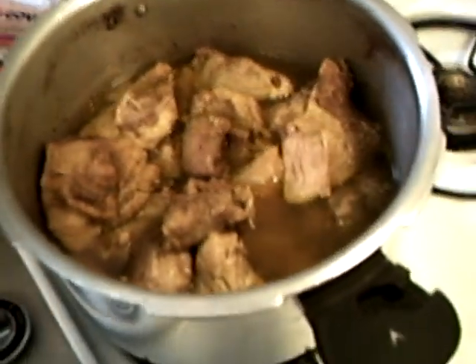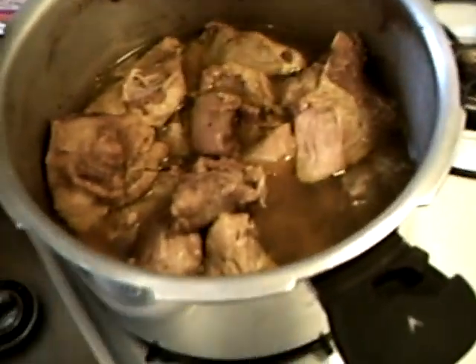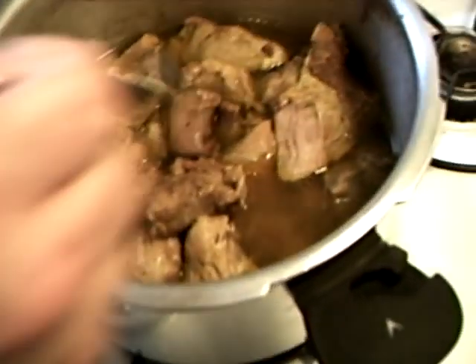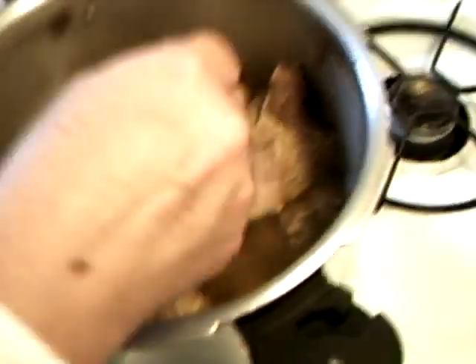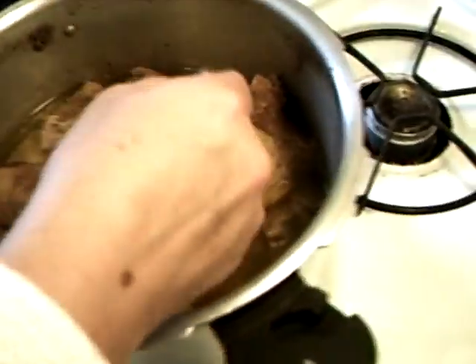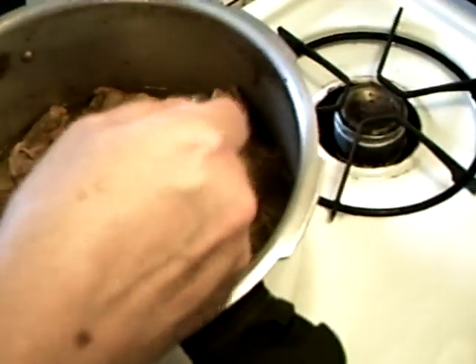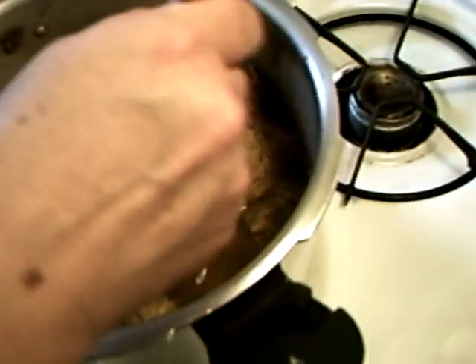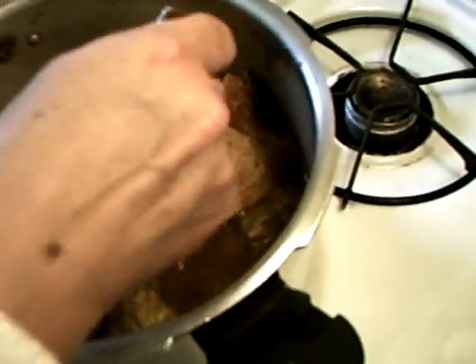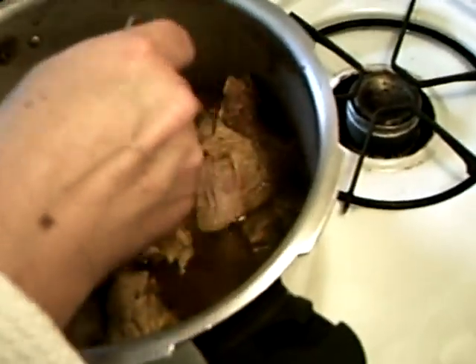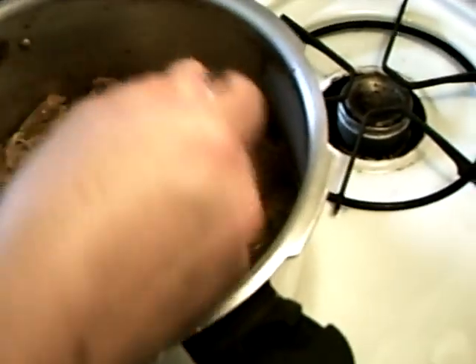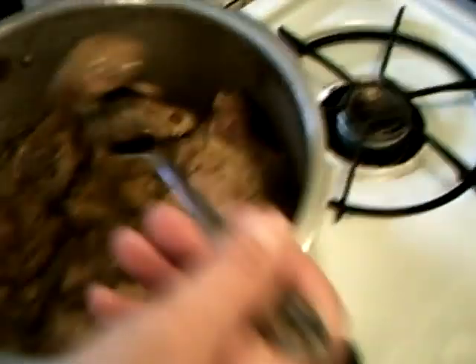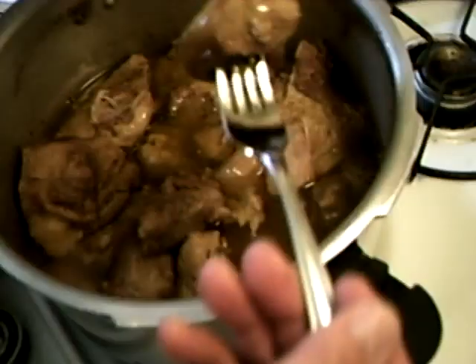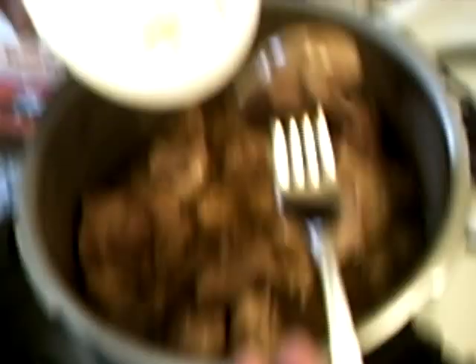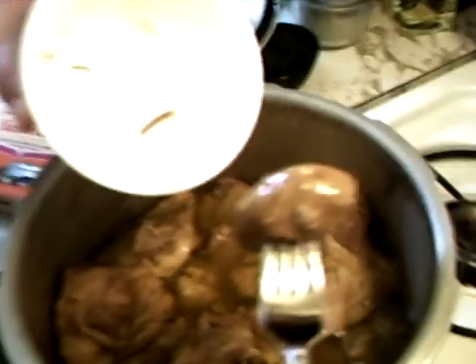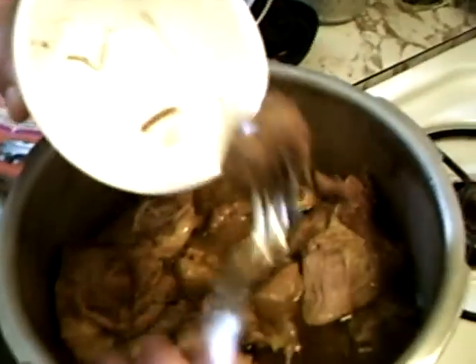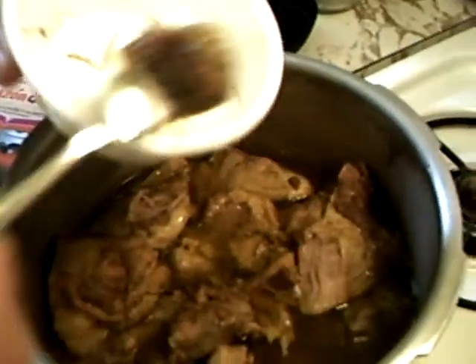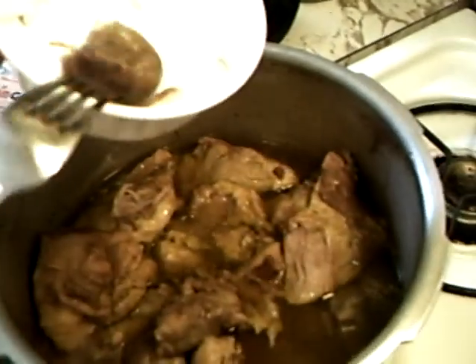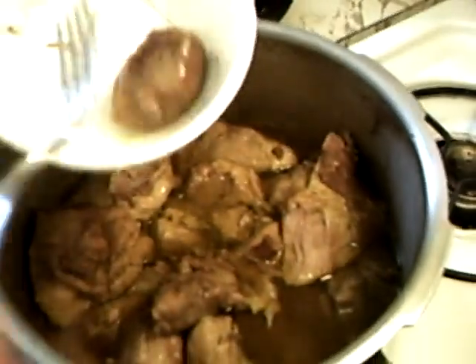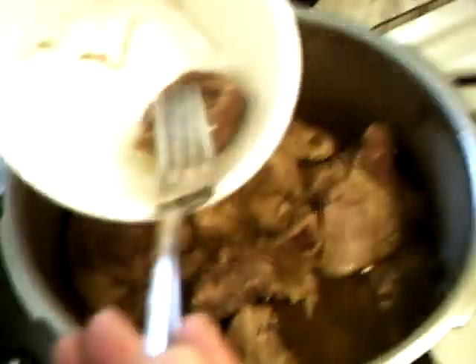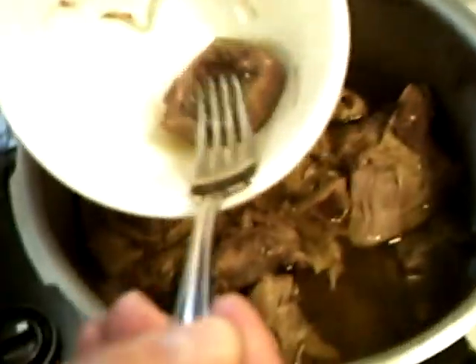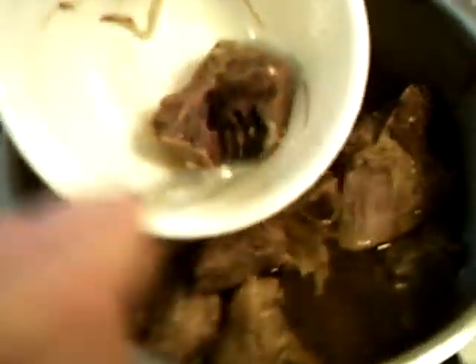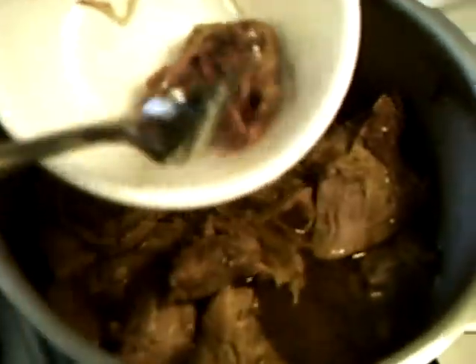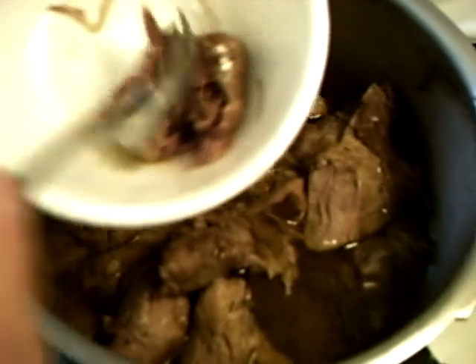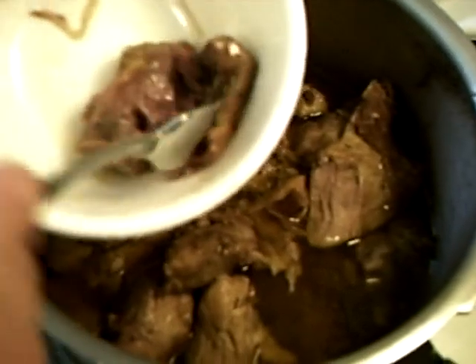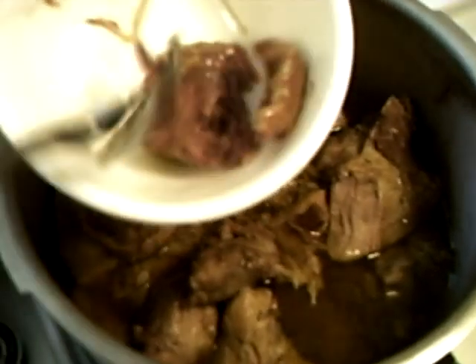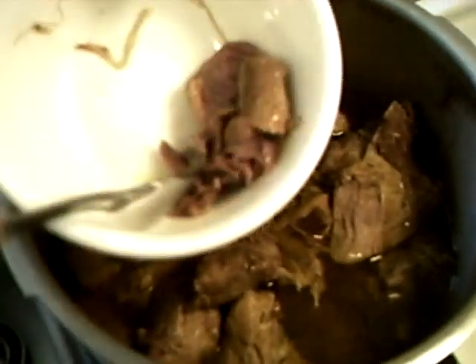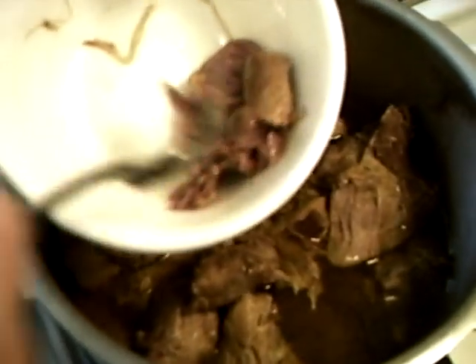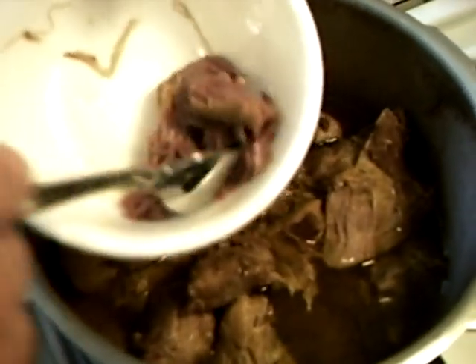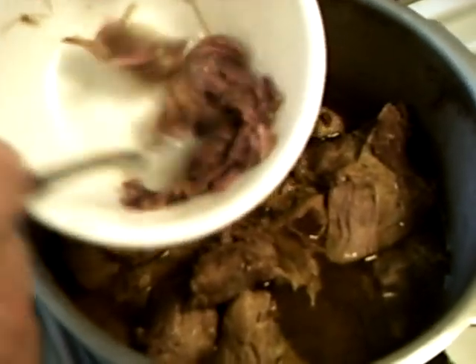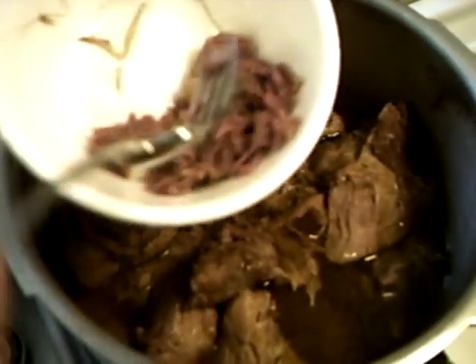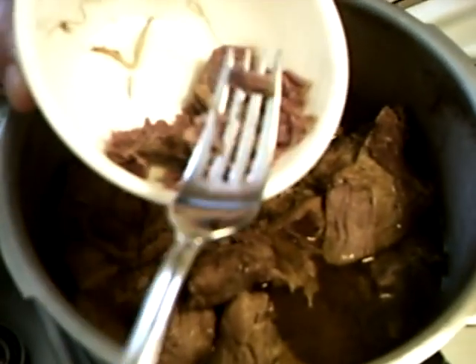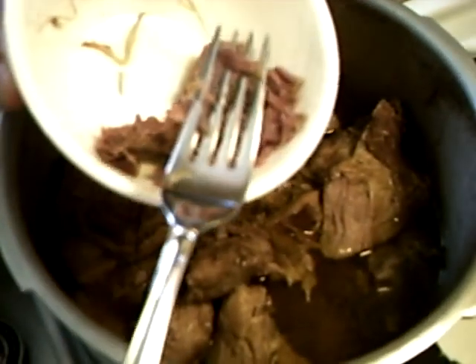Grab that nugget right there and chop her up. Well, you don't have to chop it up — look at this. It just flakes. It's beautiful.